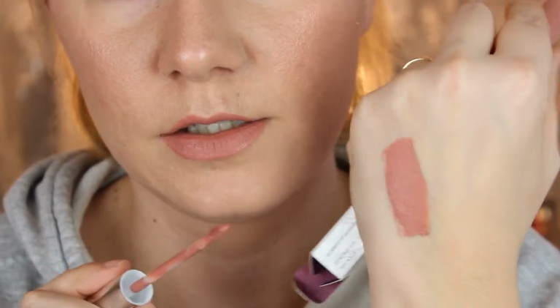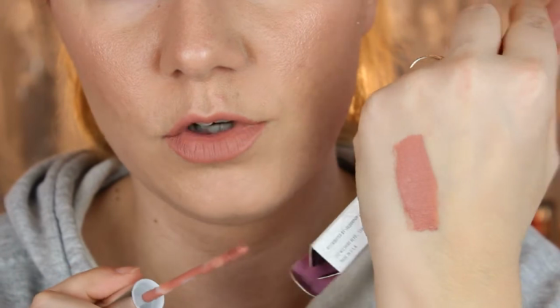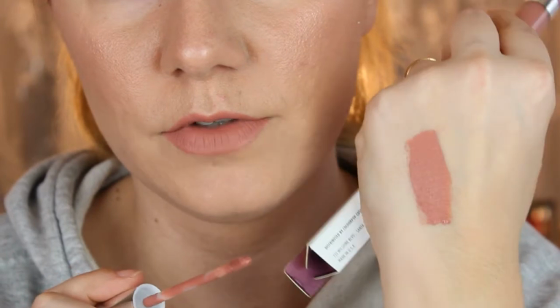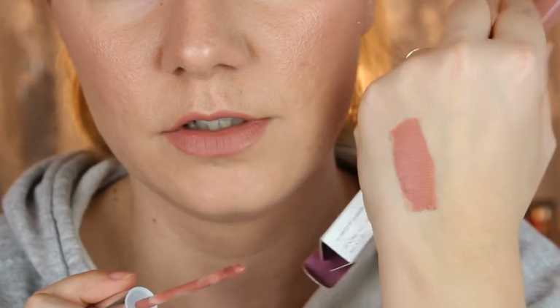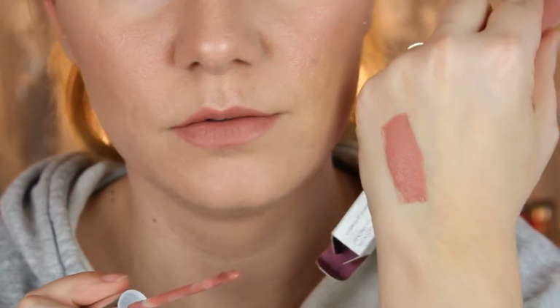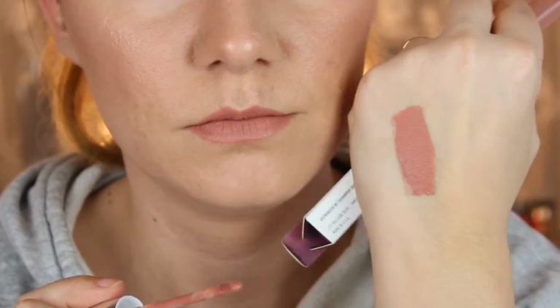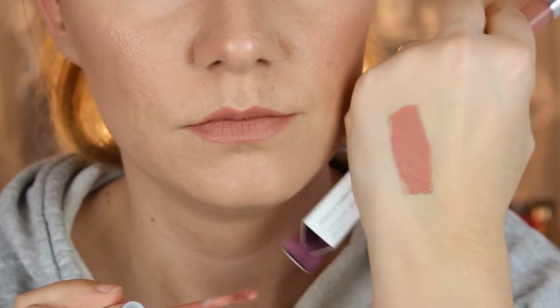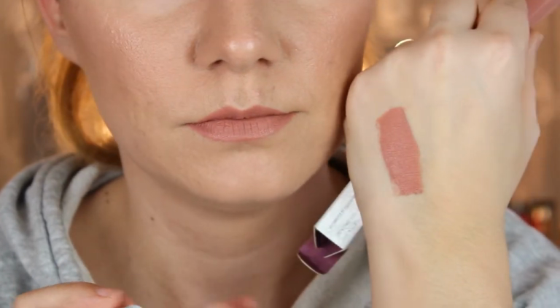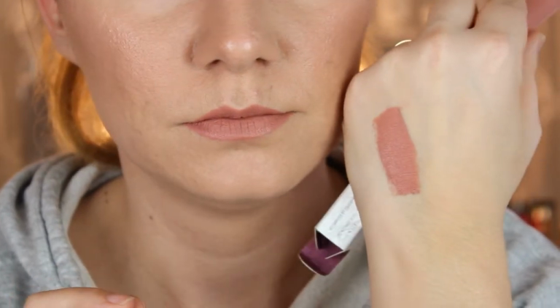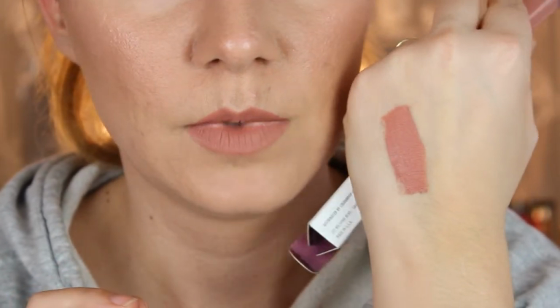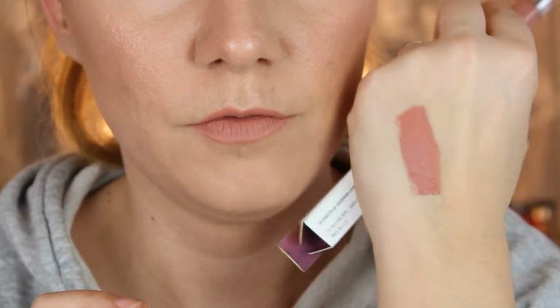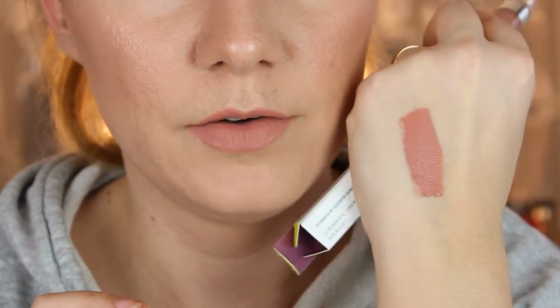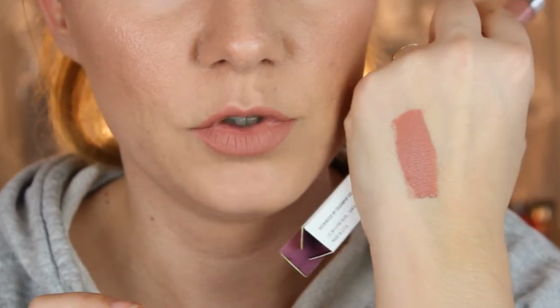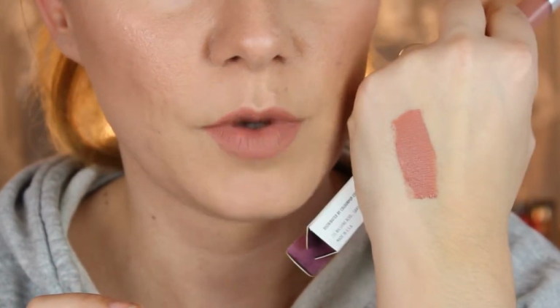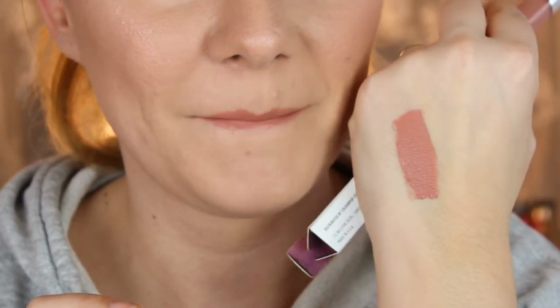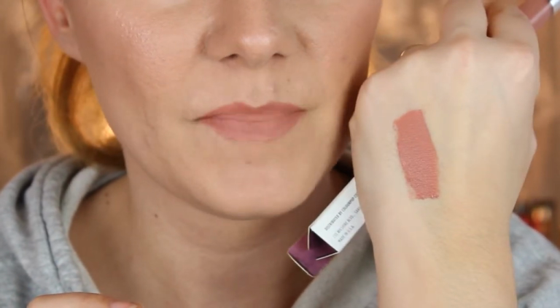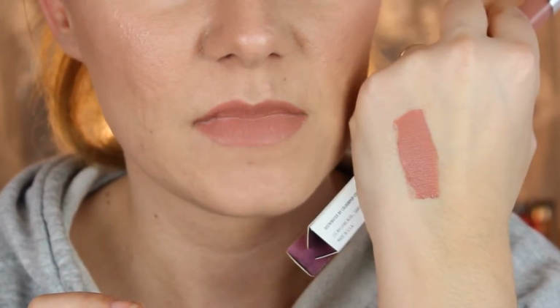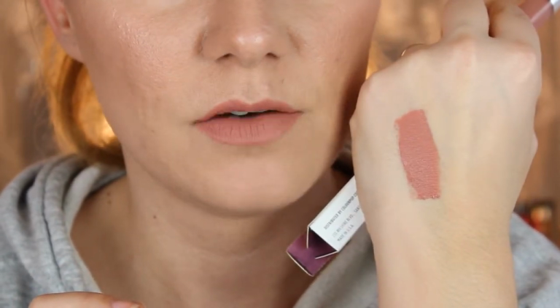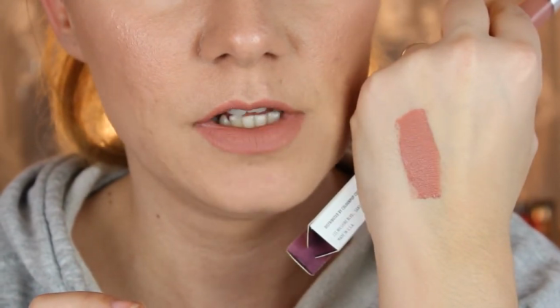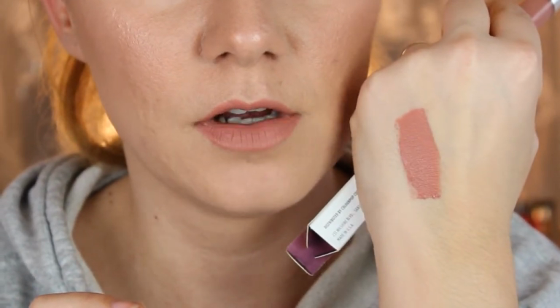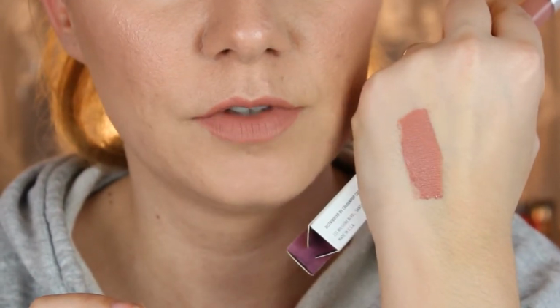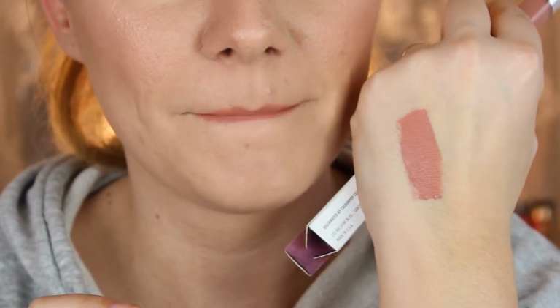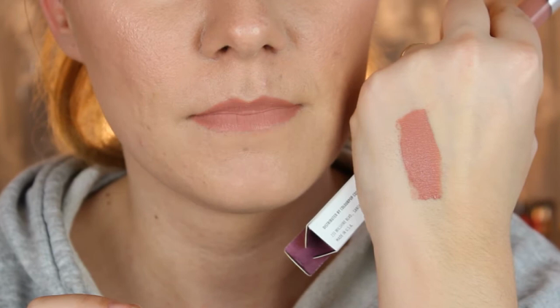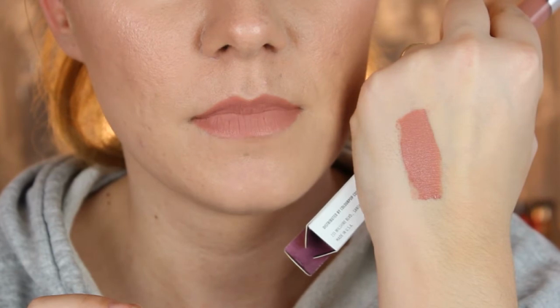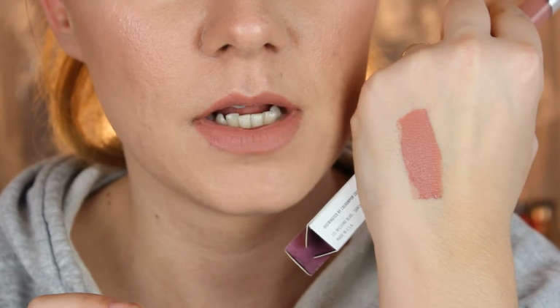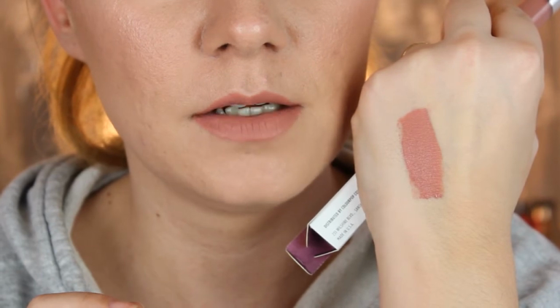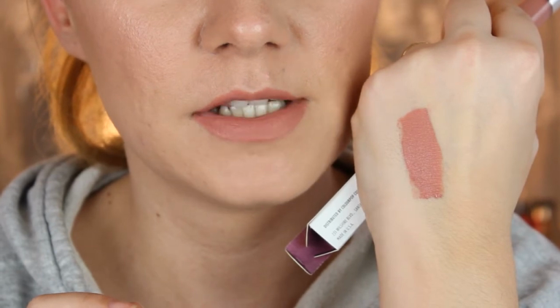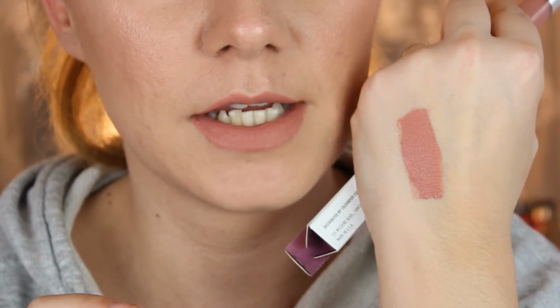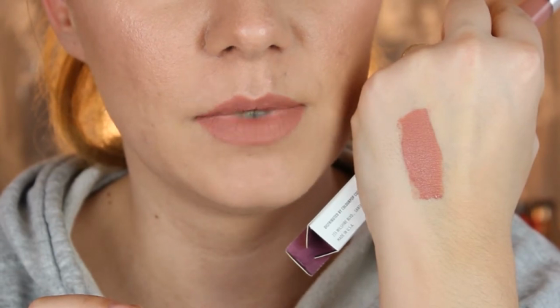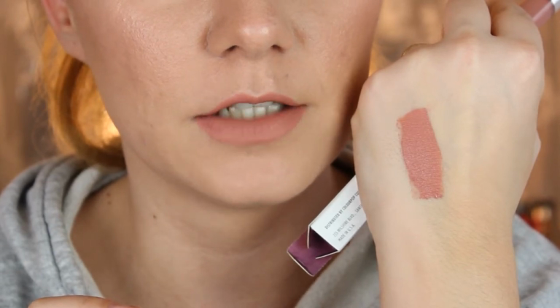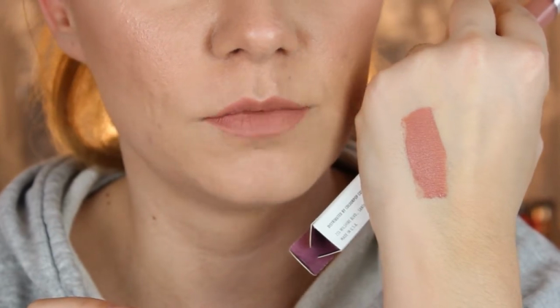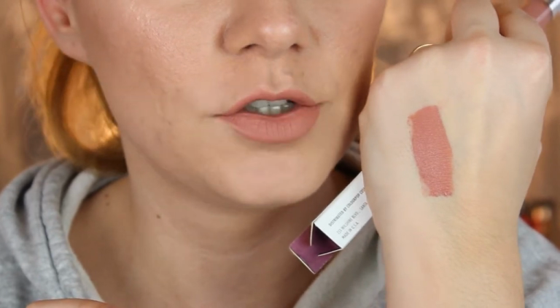Here's the swatch of the ultra satin lip — very beautiful, feels soft, a little bit sticky but not too much.